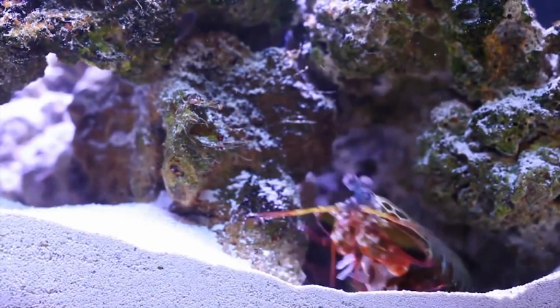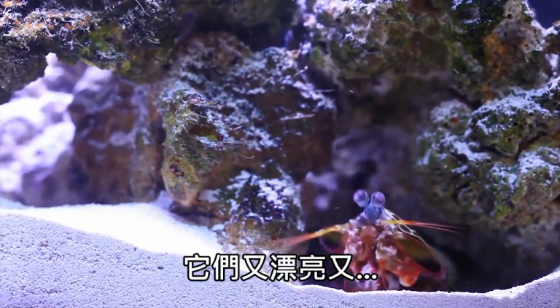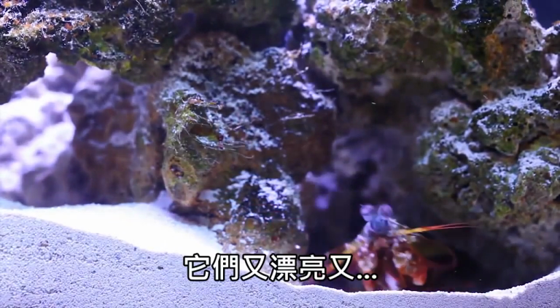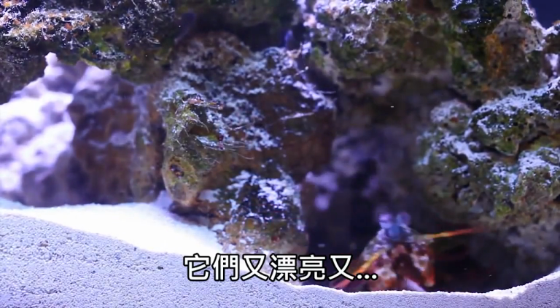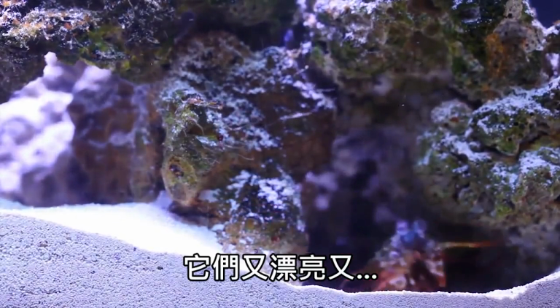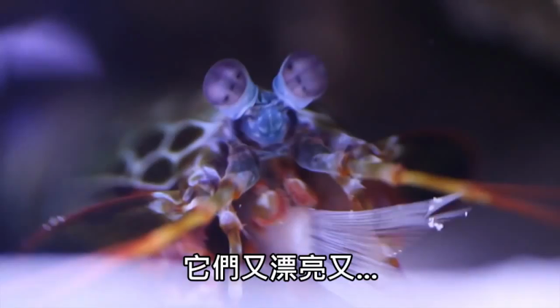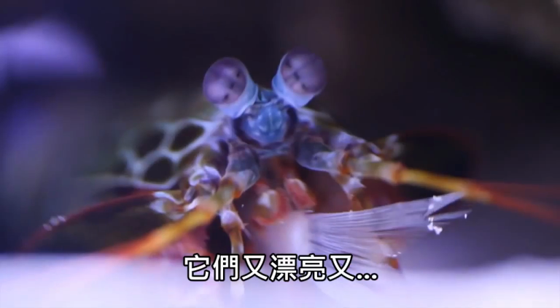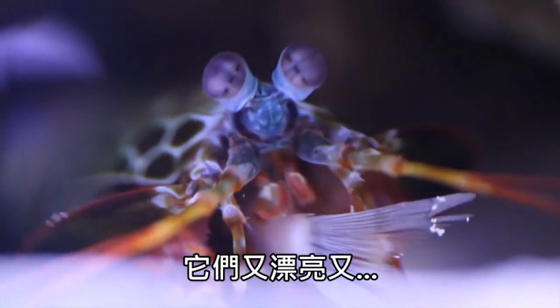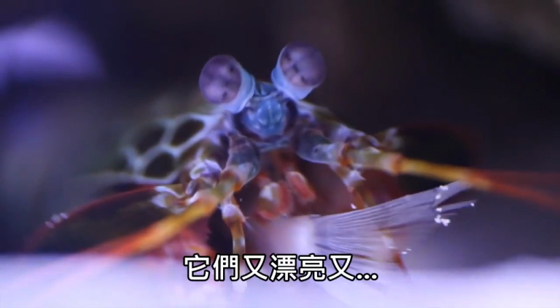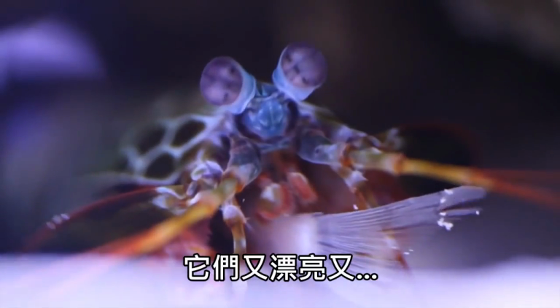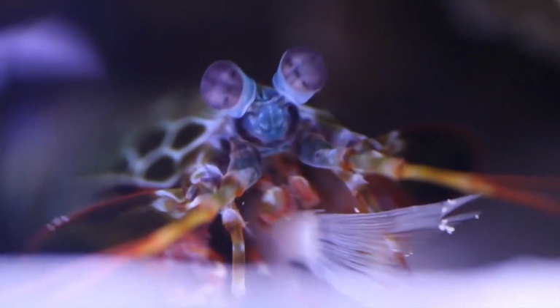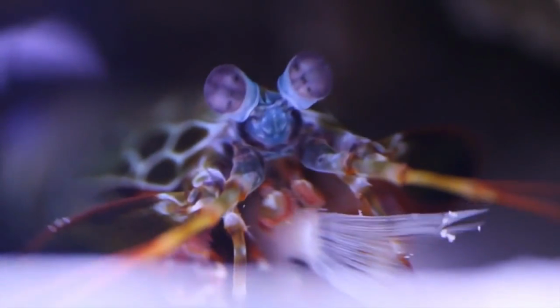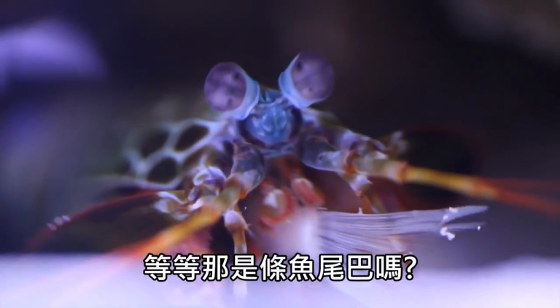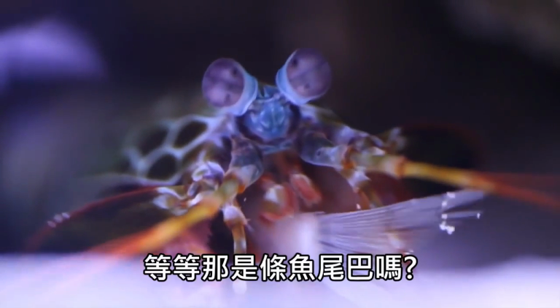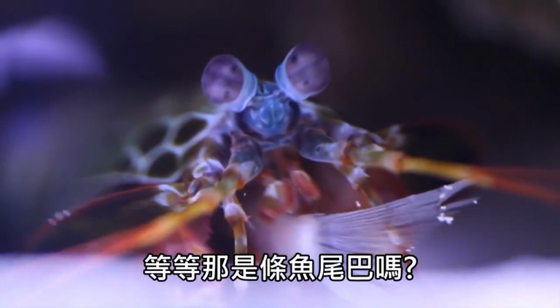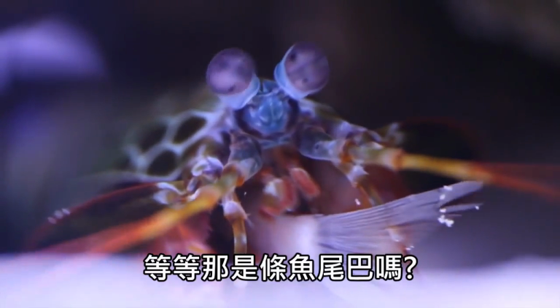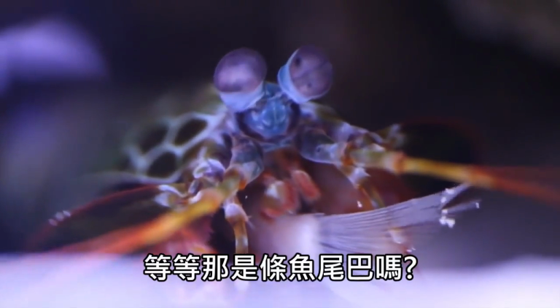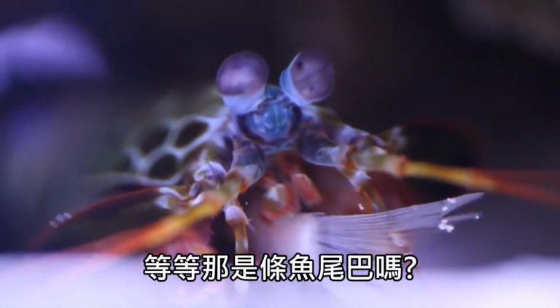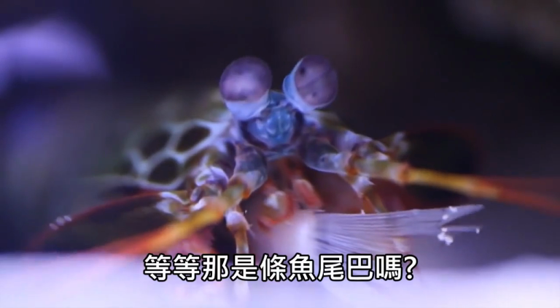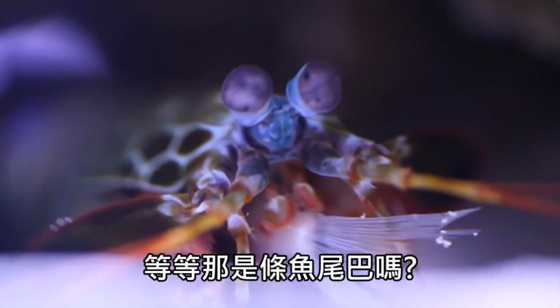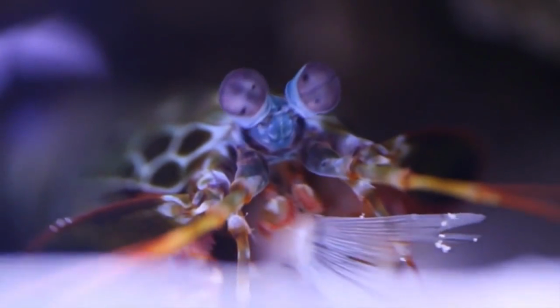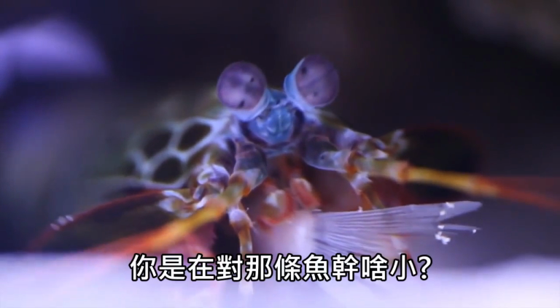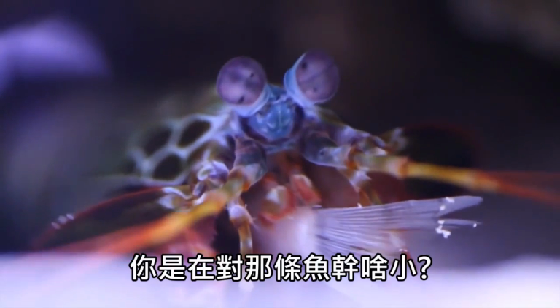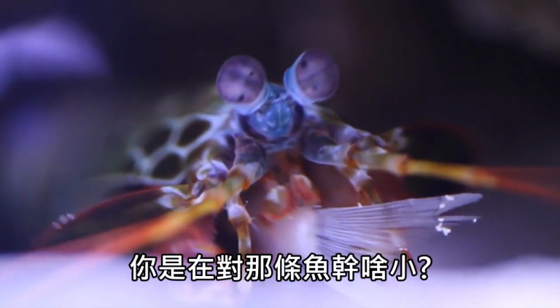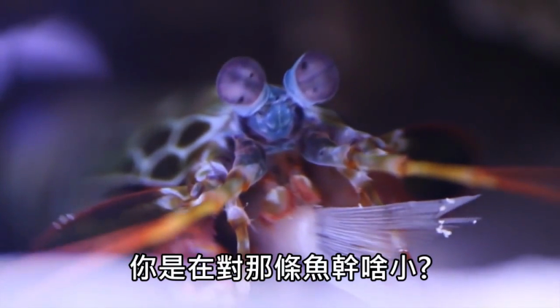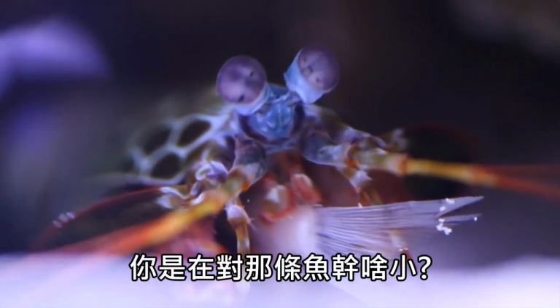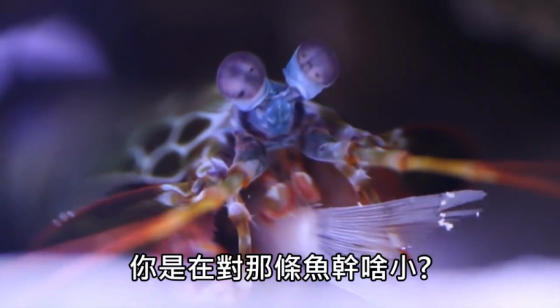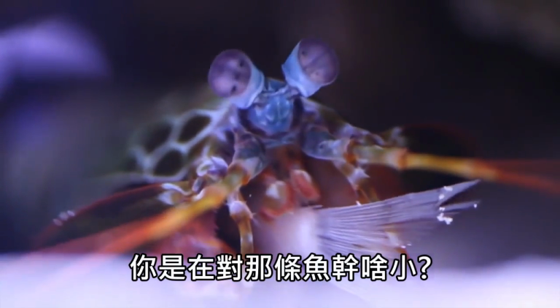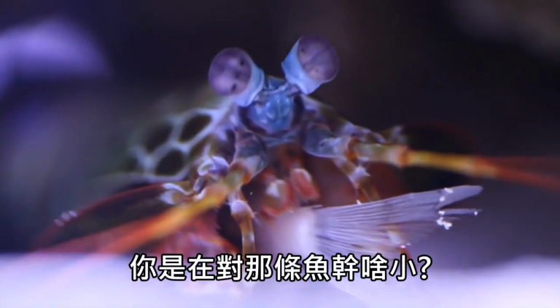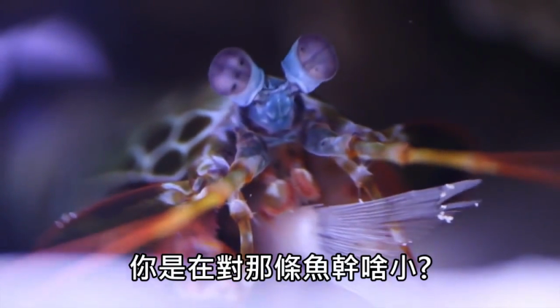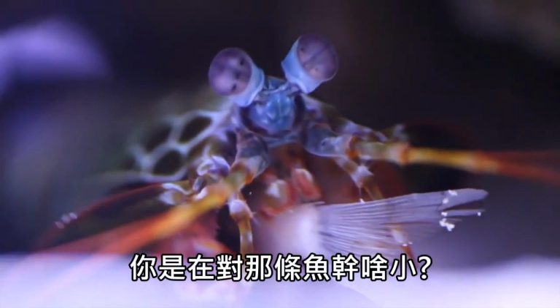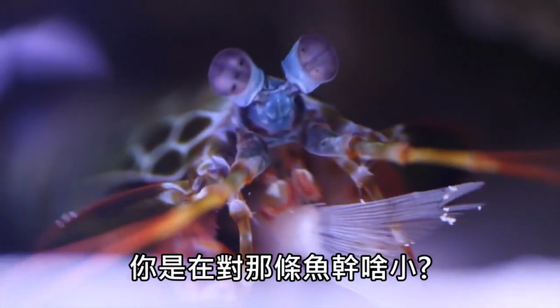It is both beautiful and... wait, is that a fishtail? What are you doing to that fish?